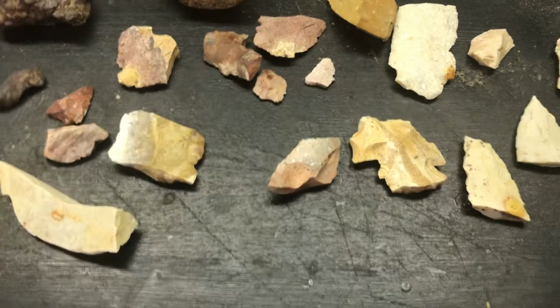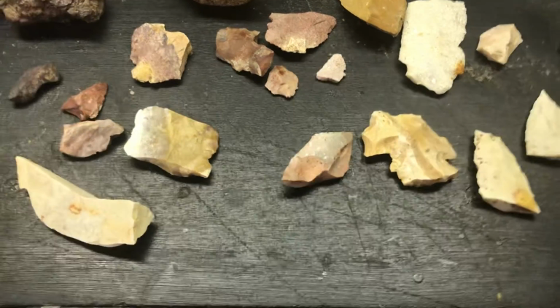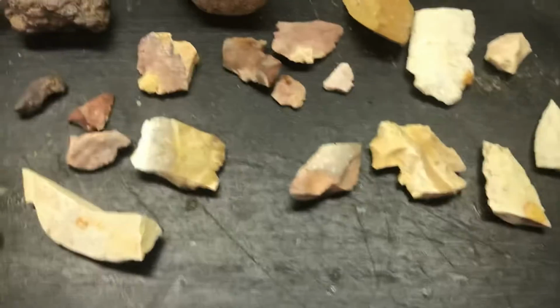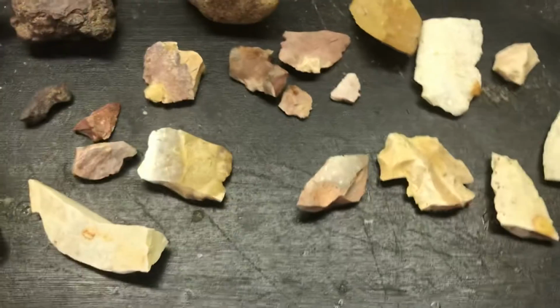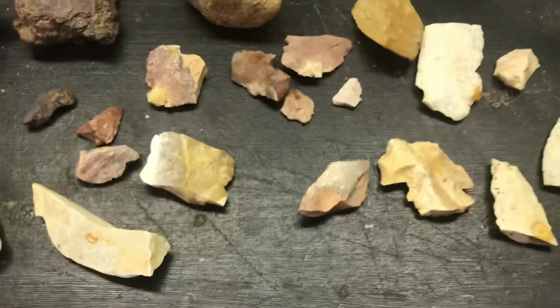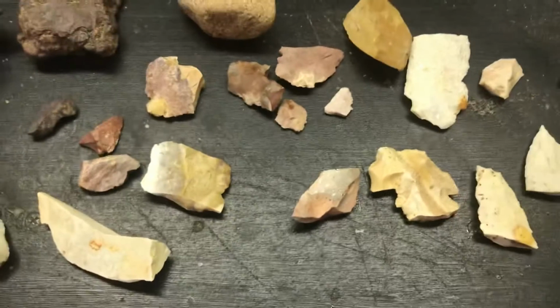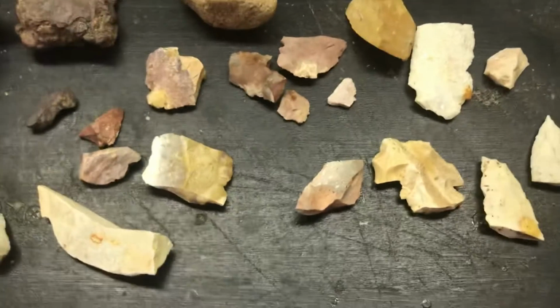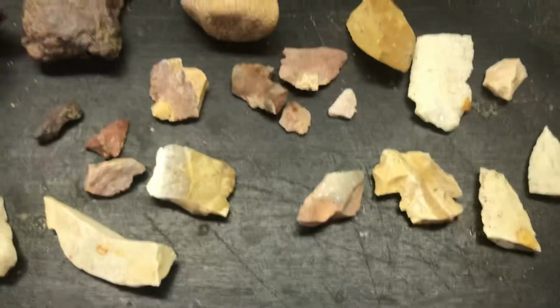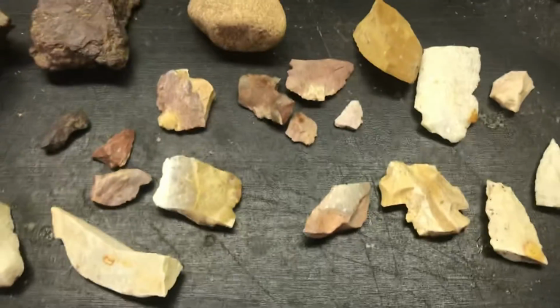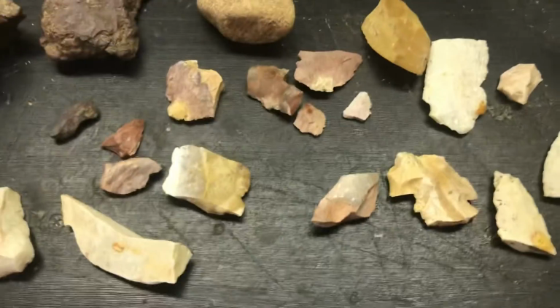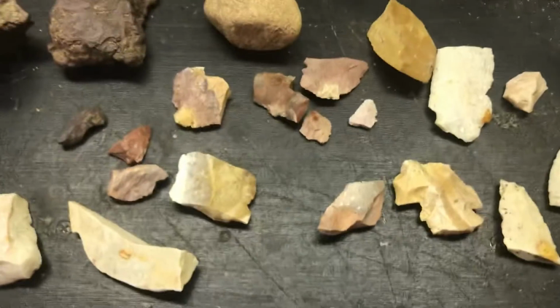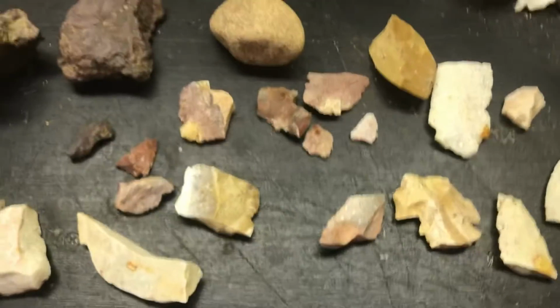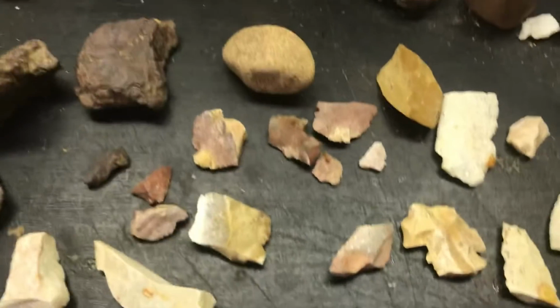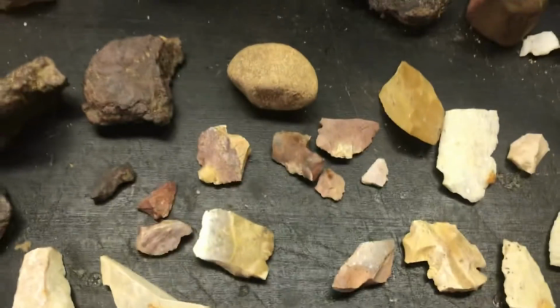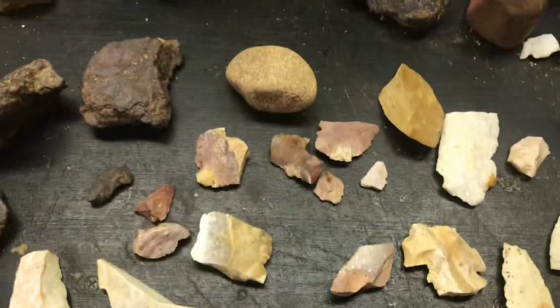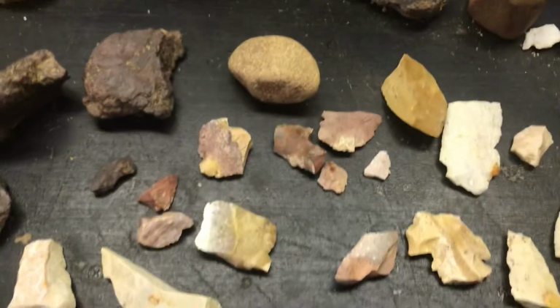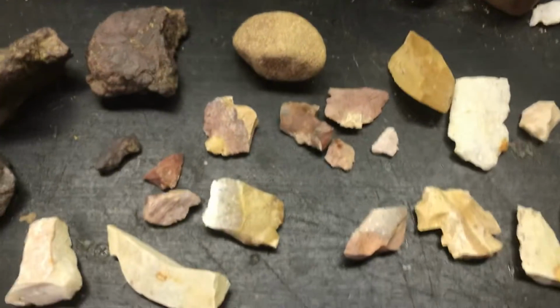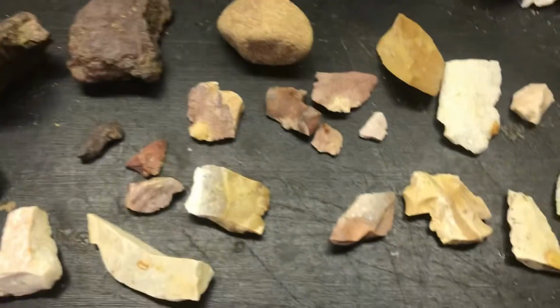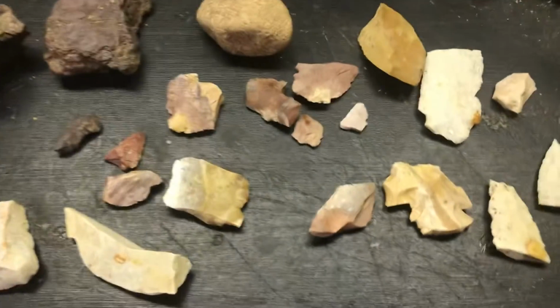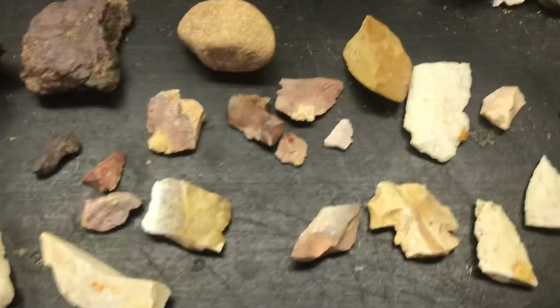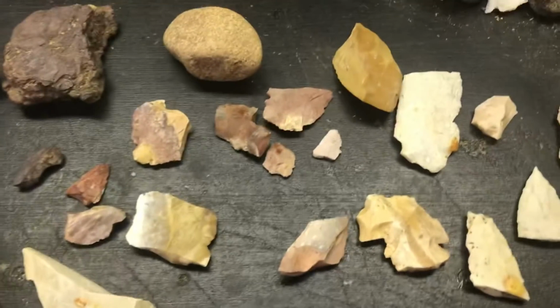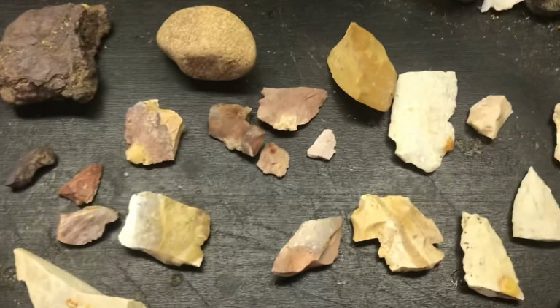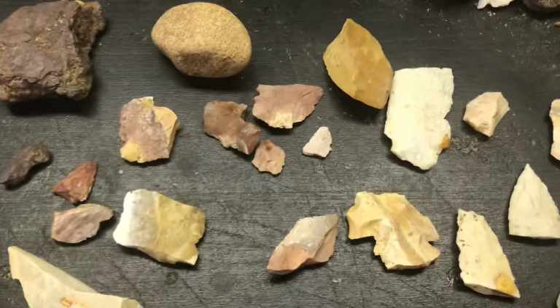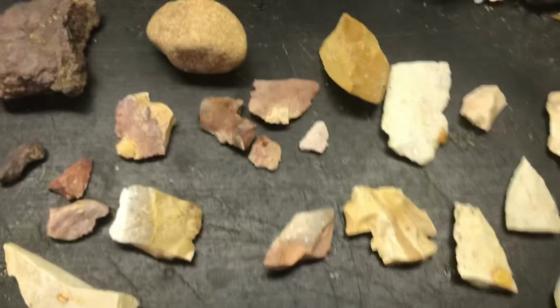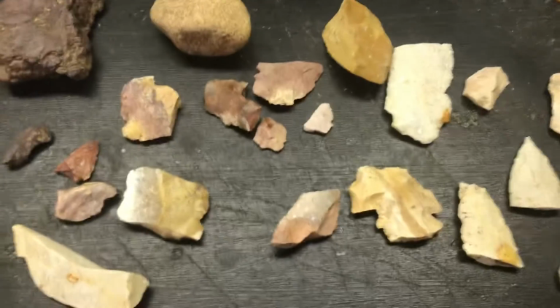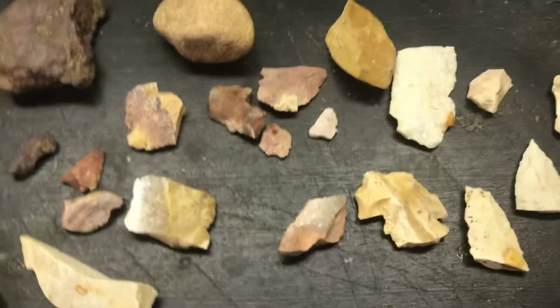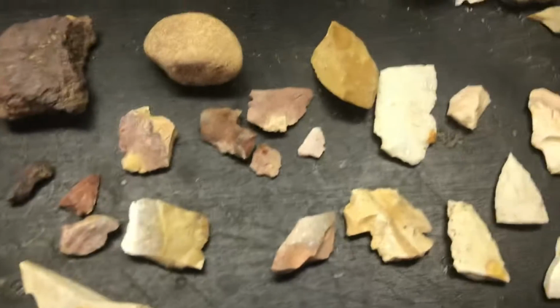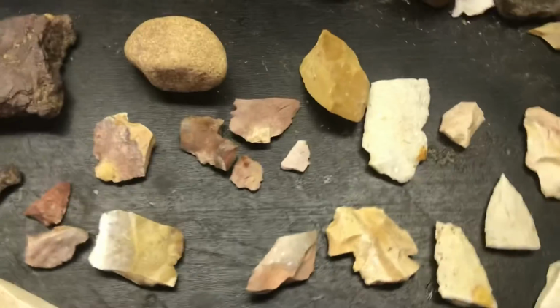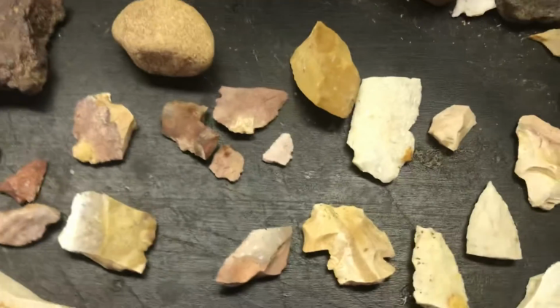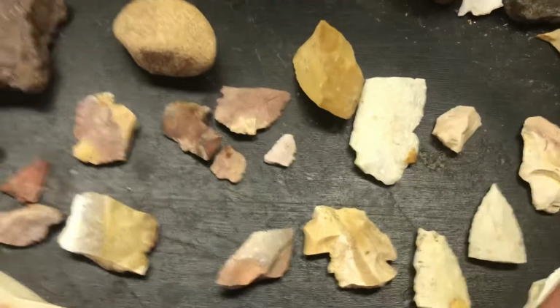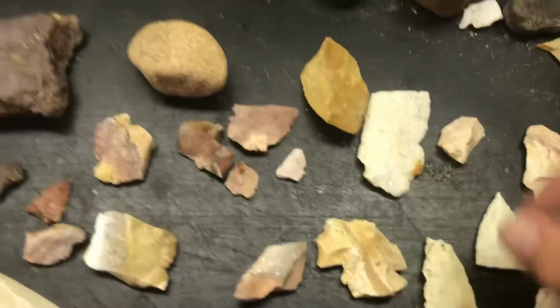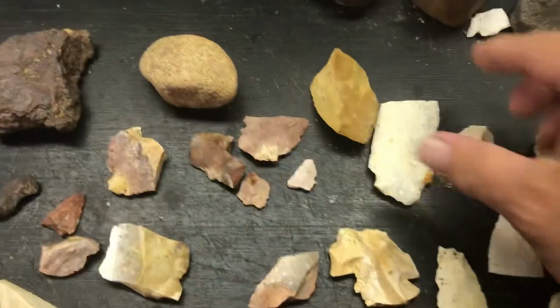Alright, here's the cleanup for today. Didn't get as much rain as they were calling for again.